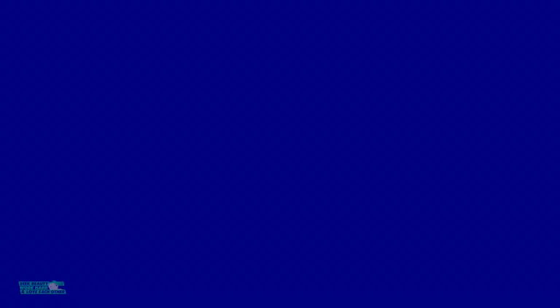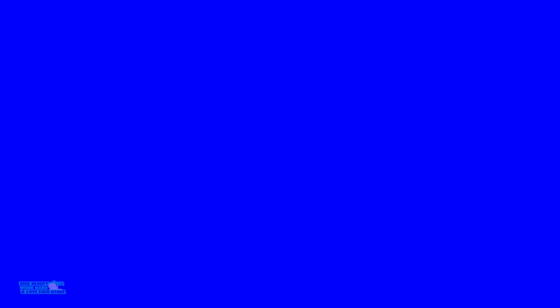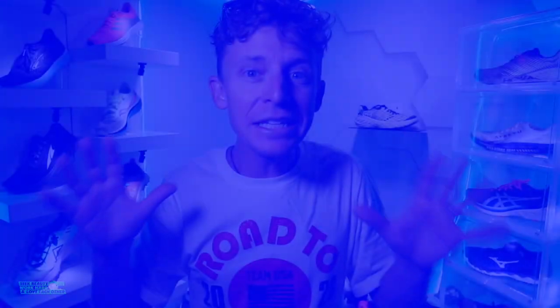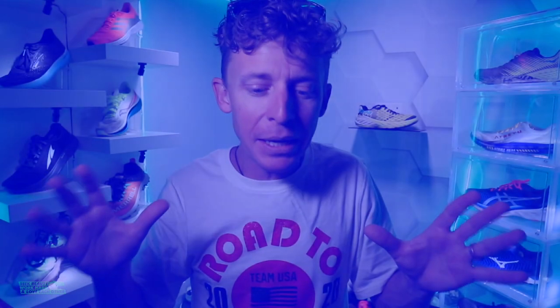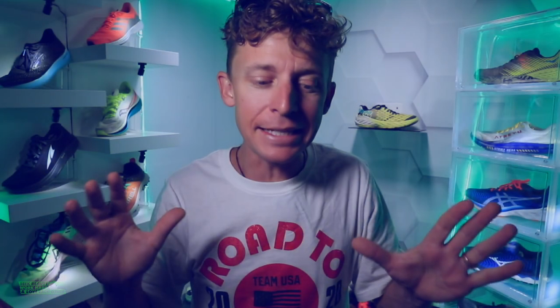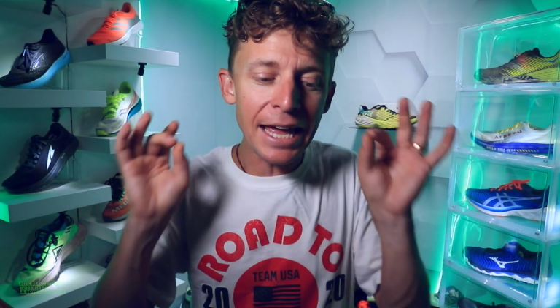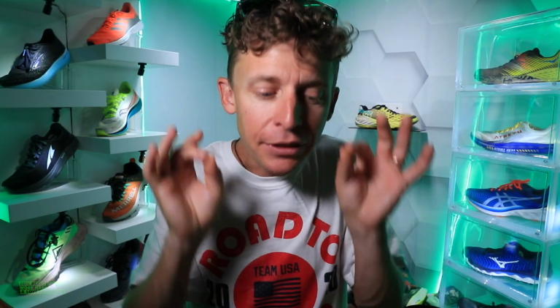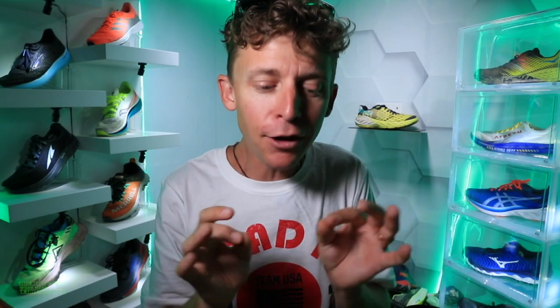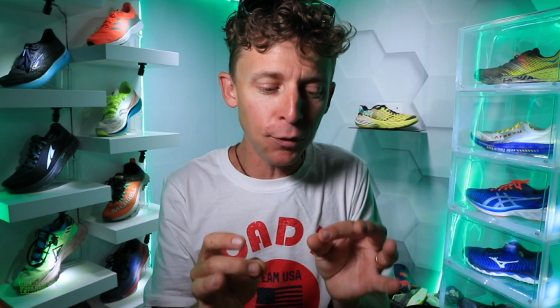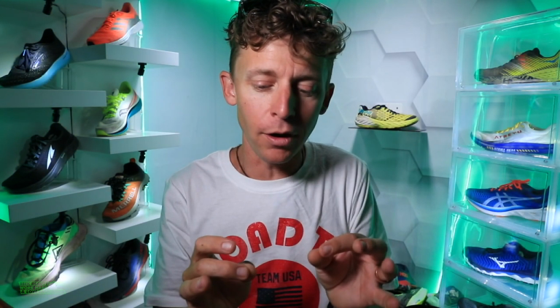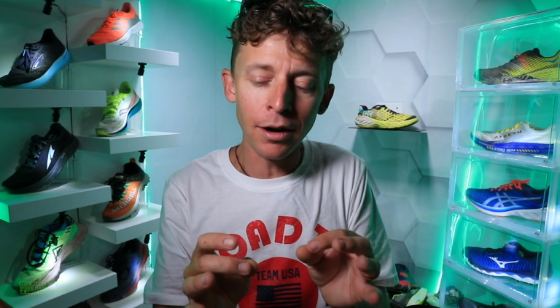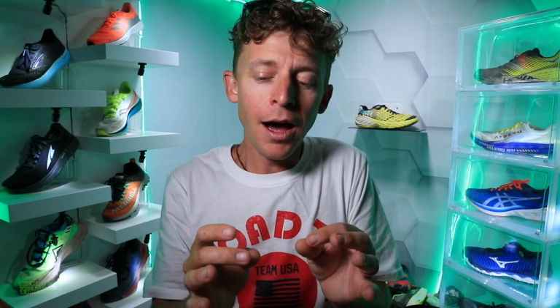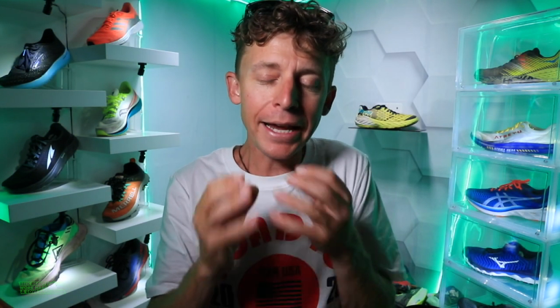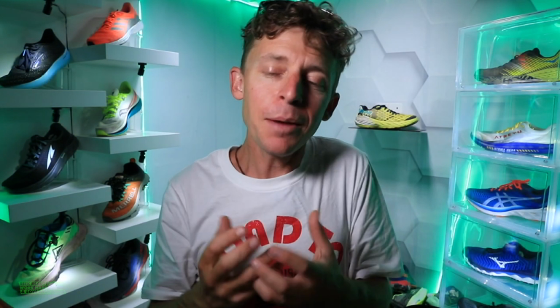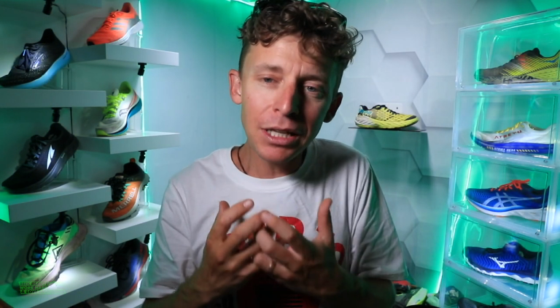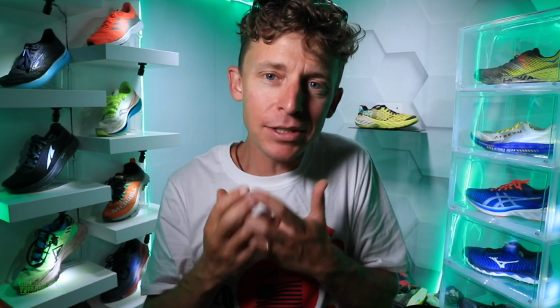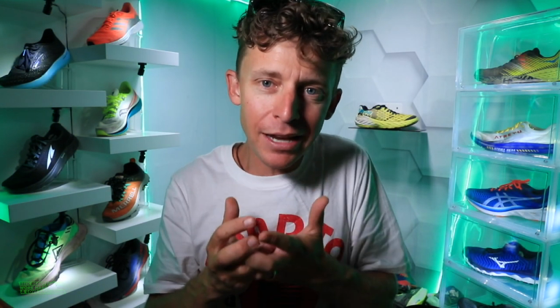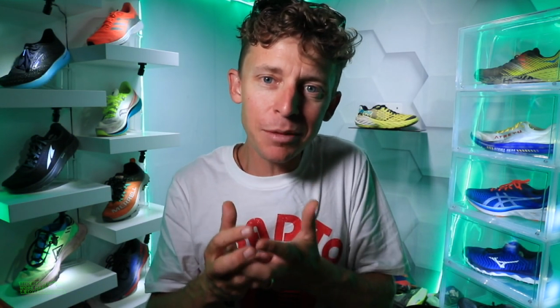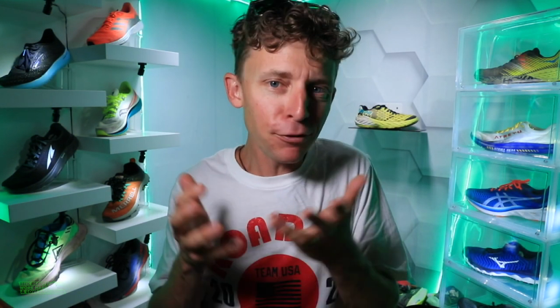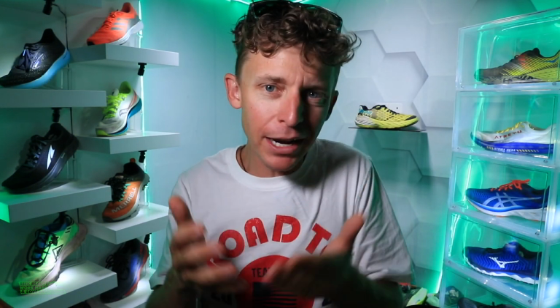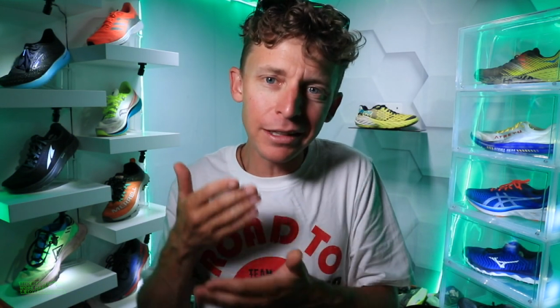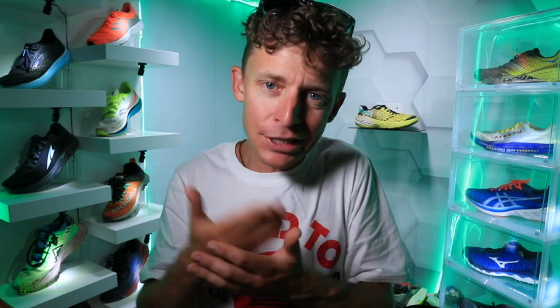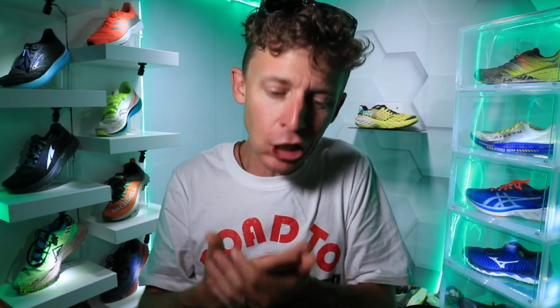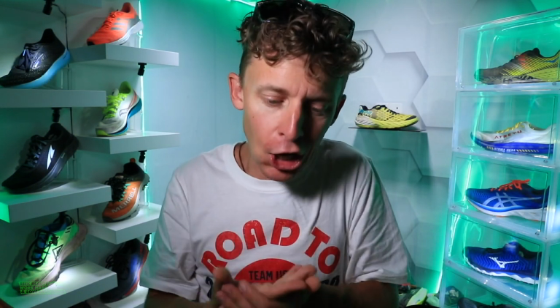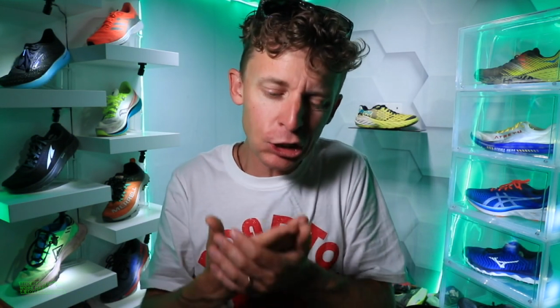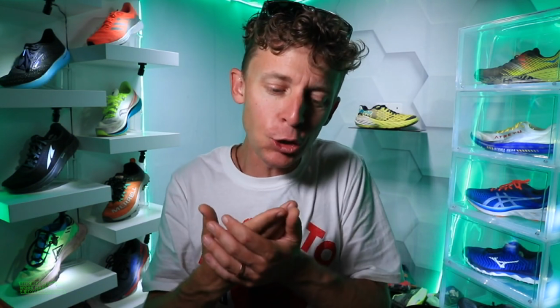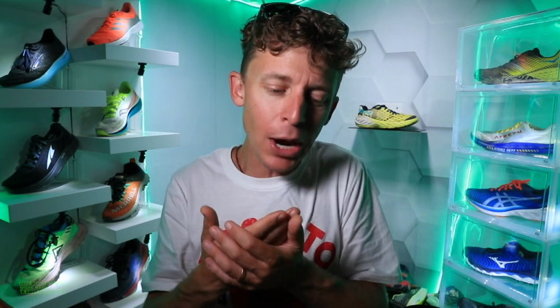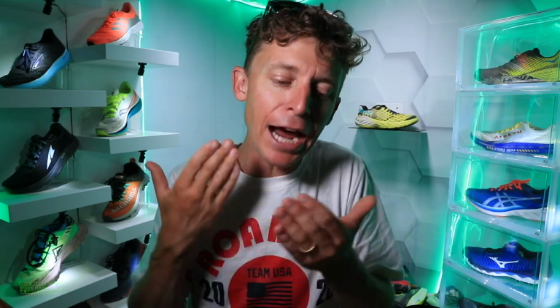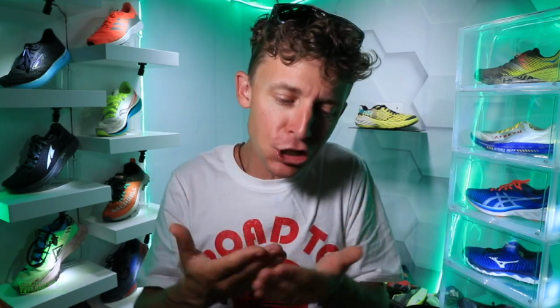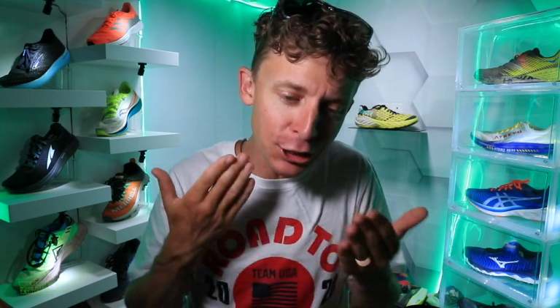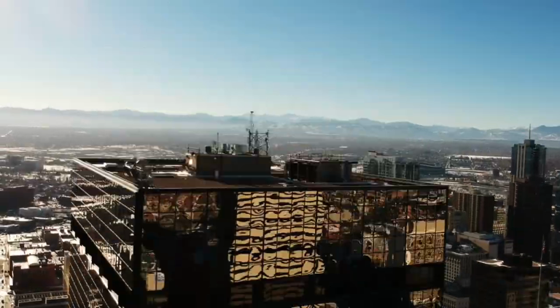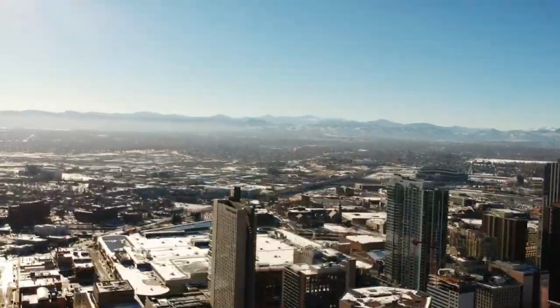Life gets busy, and therefore I can't believe it's taken me frankly this long to actually do this.